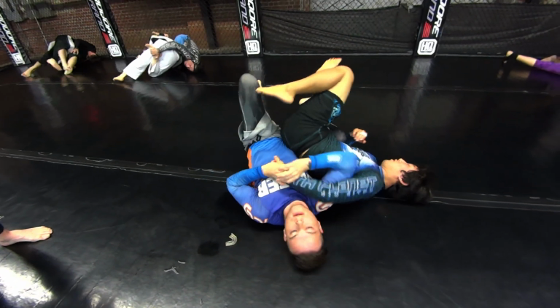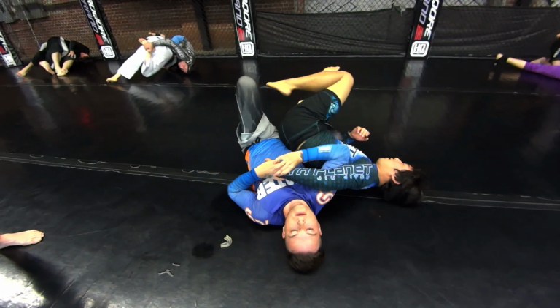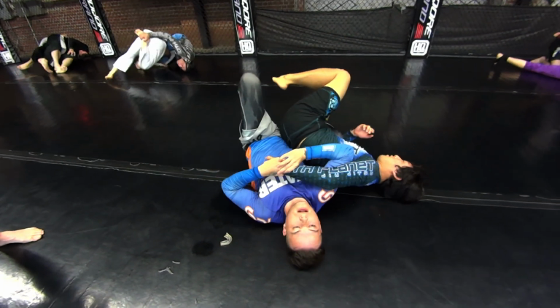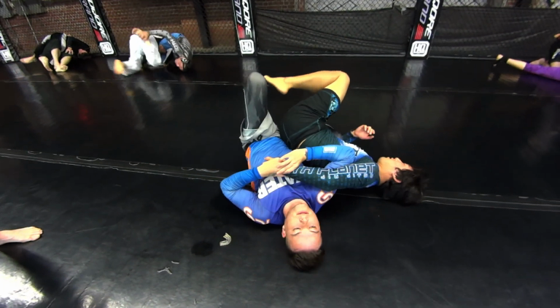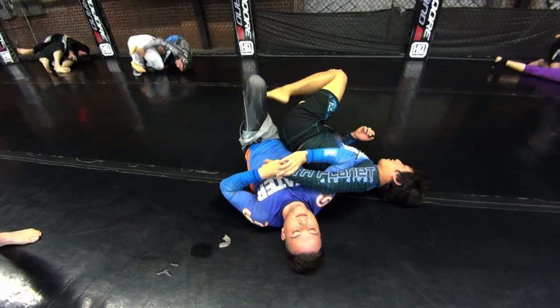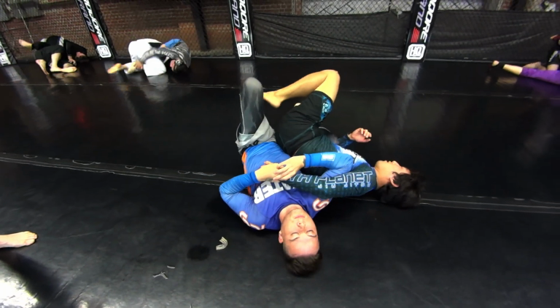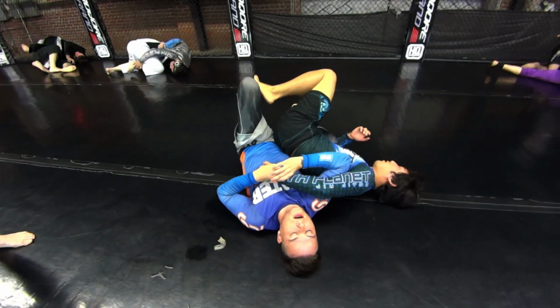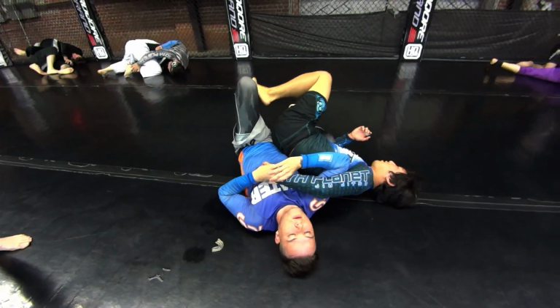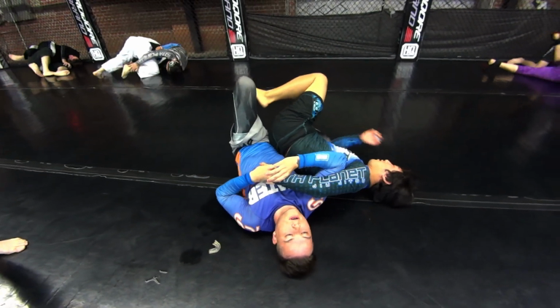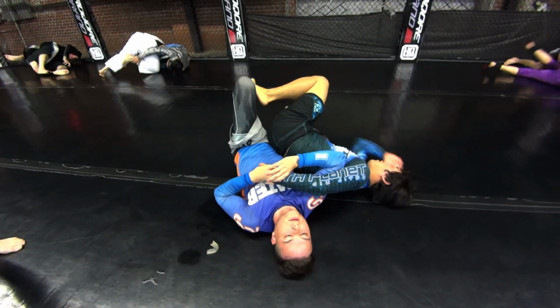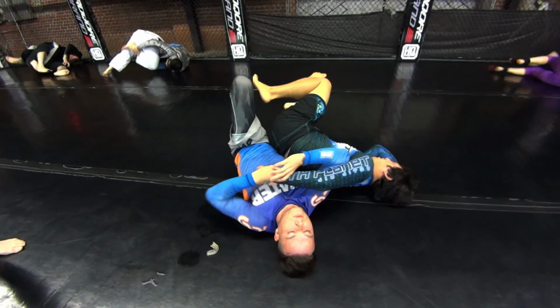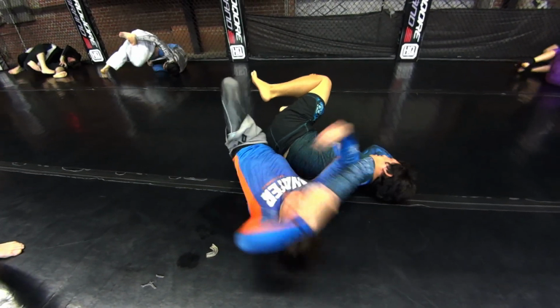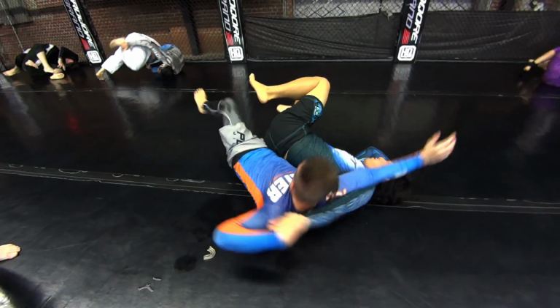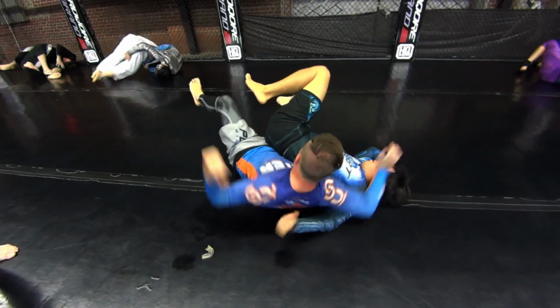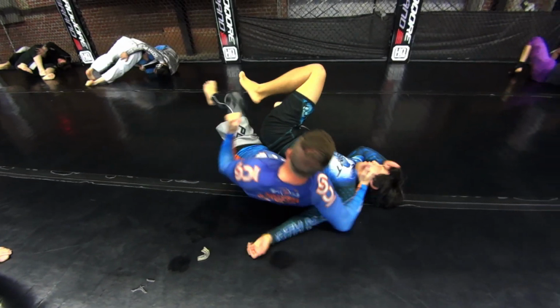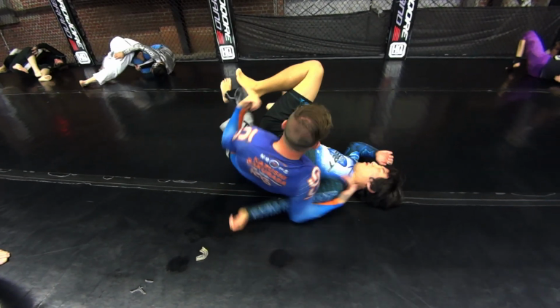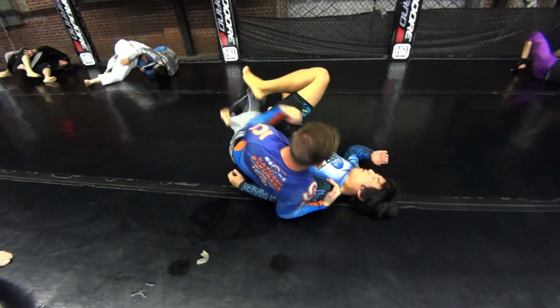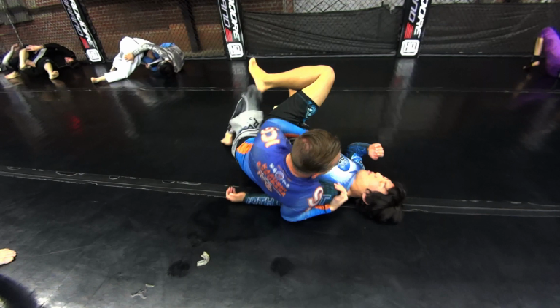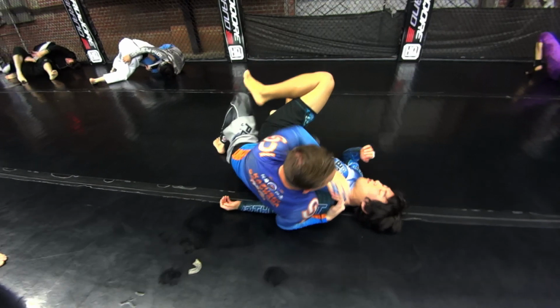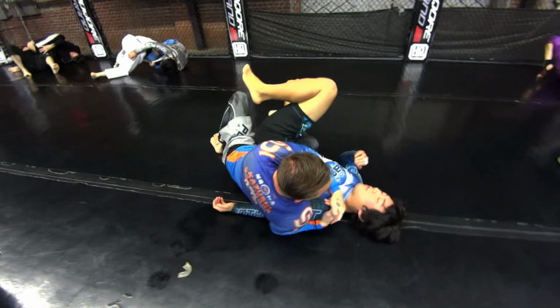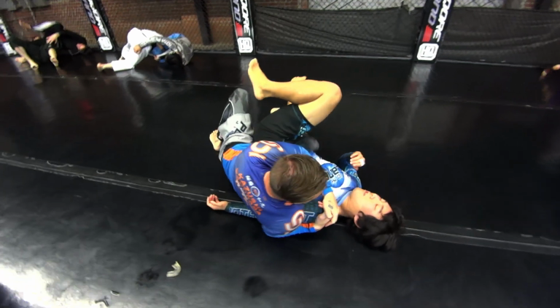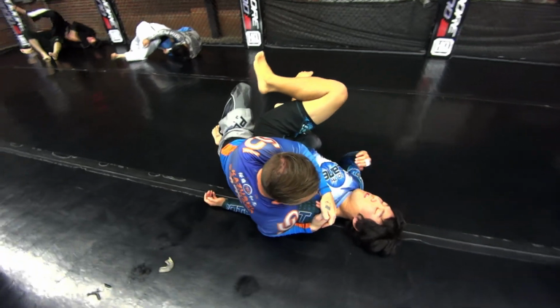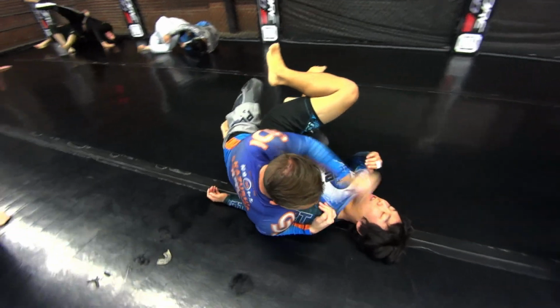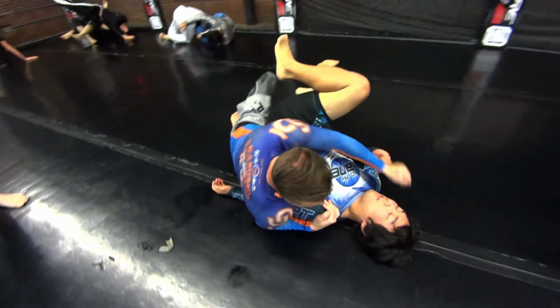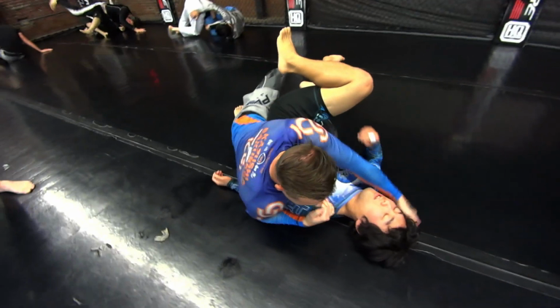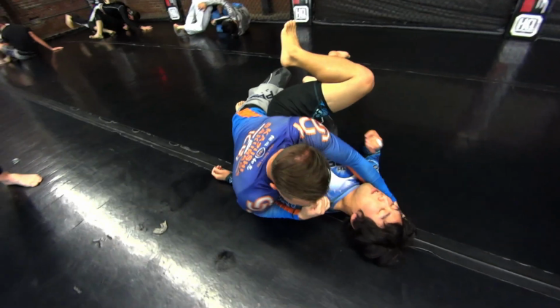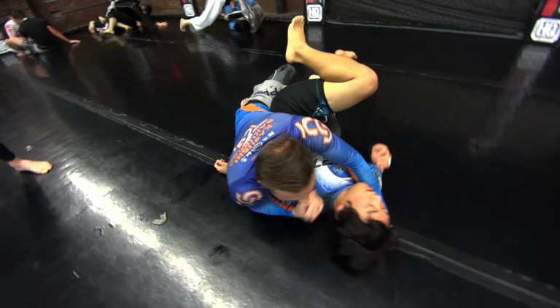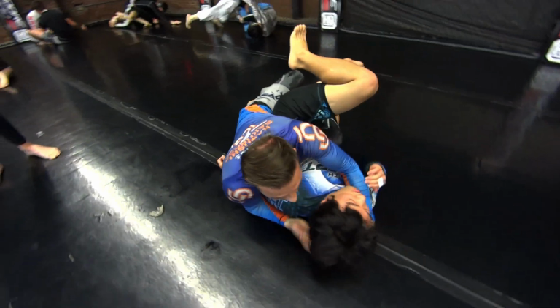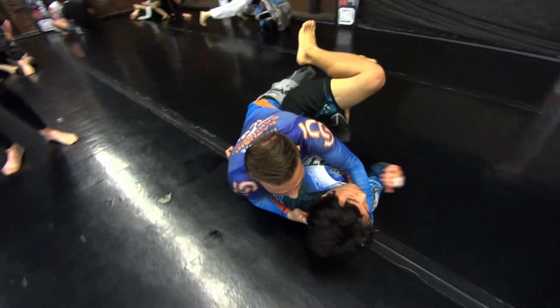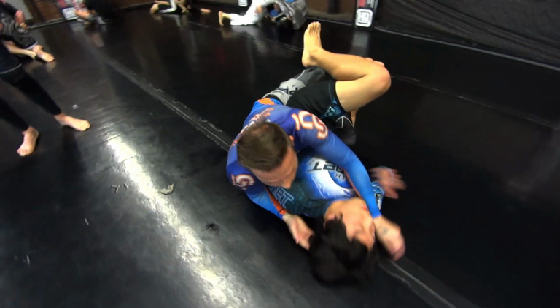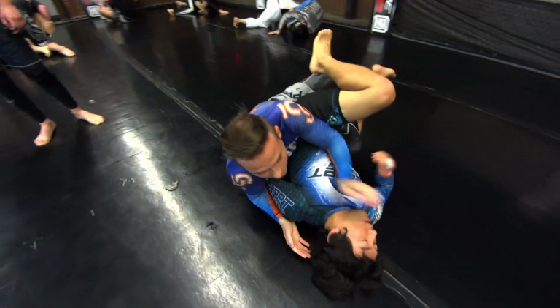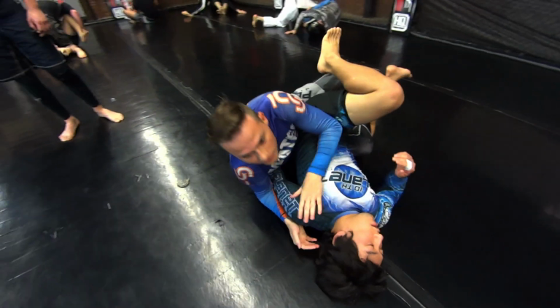I like to skip steps one and two, go right here to trap the shoulder, and do a little twister action.